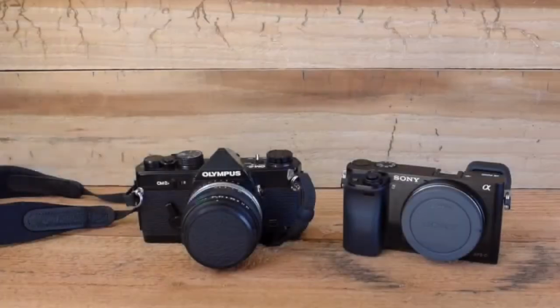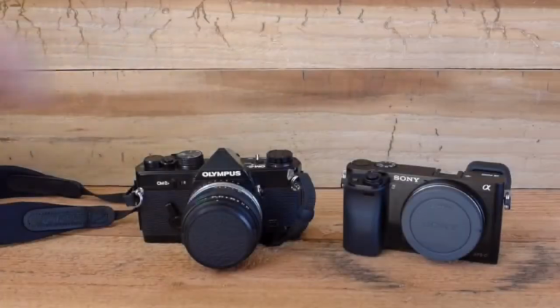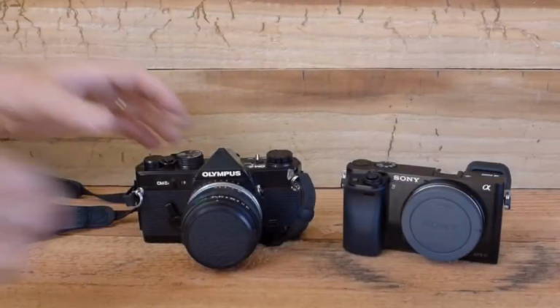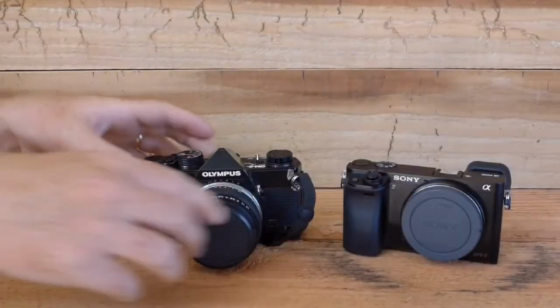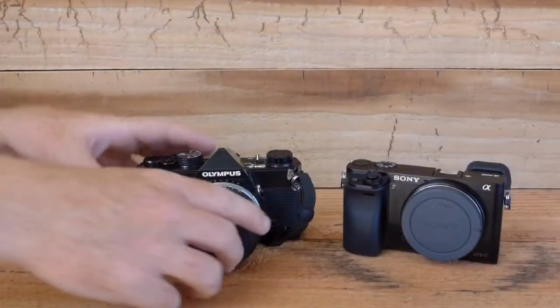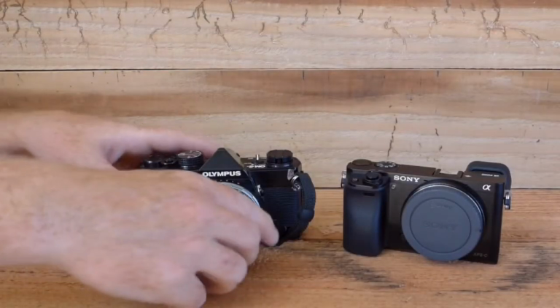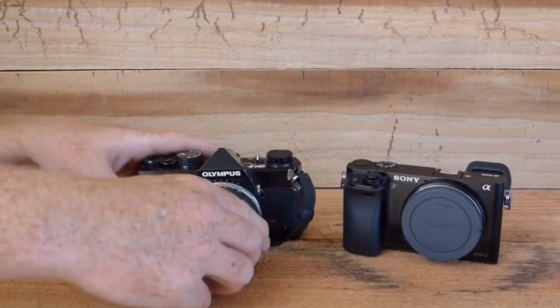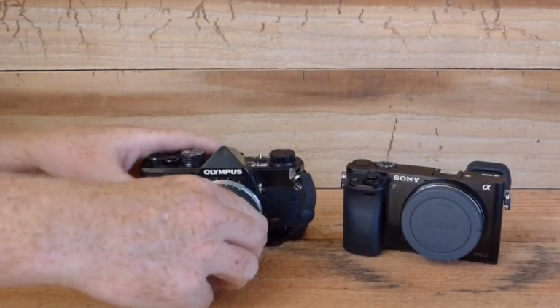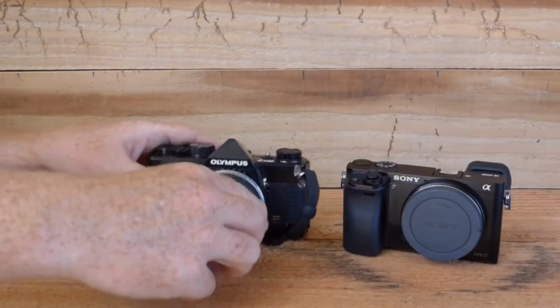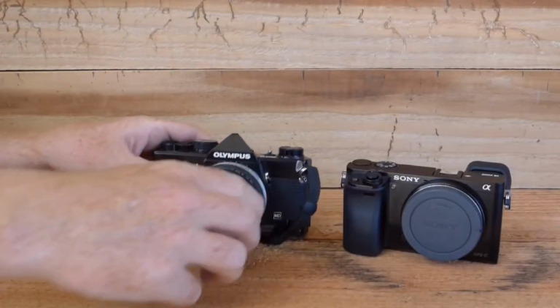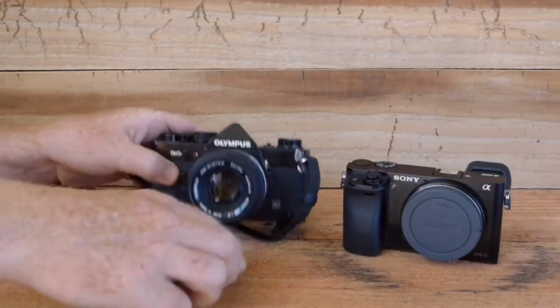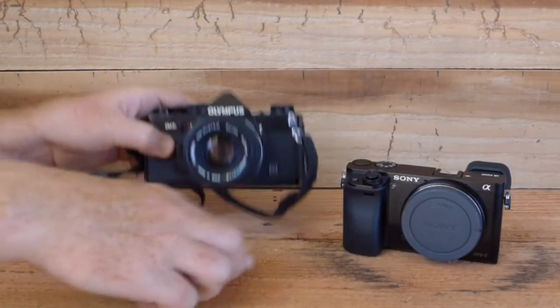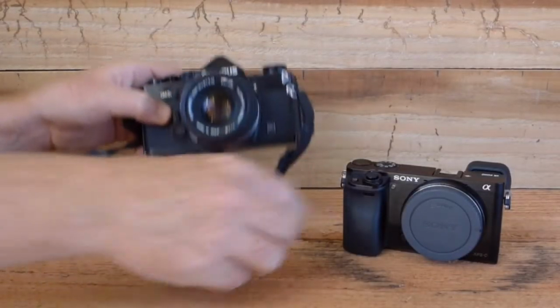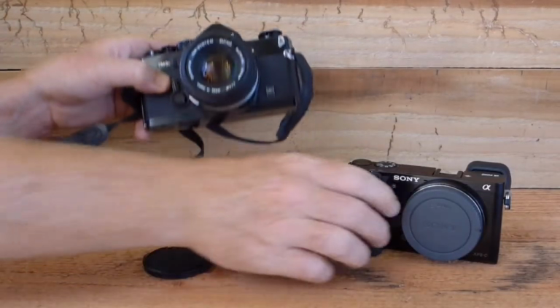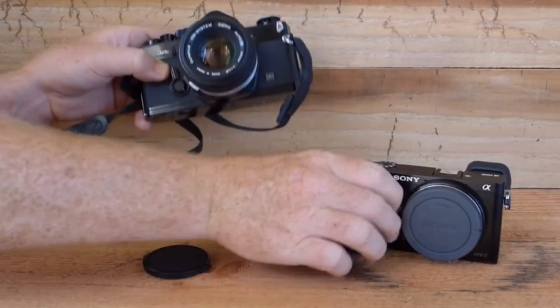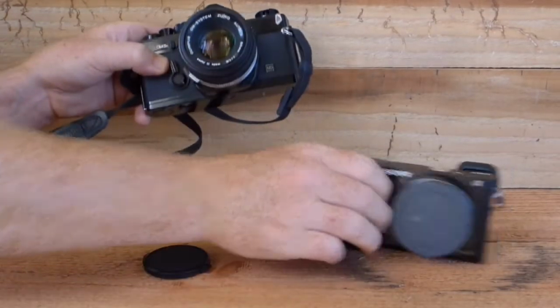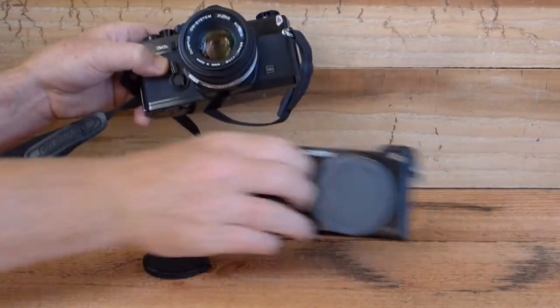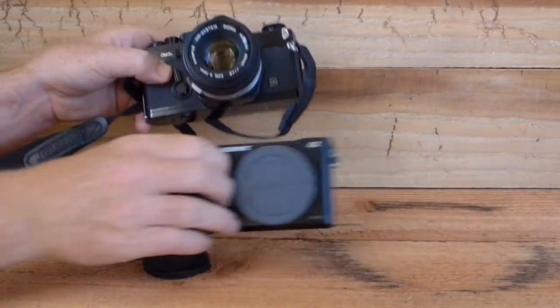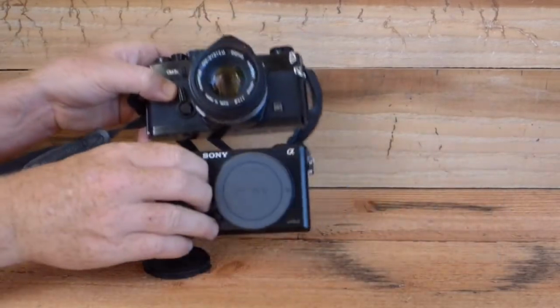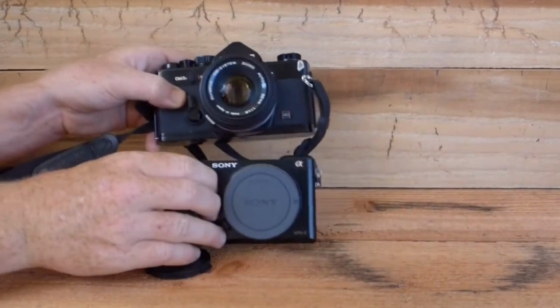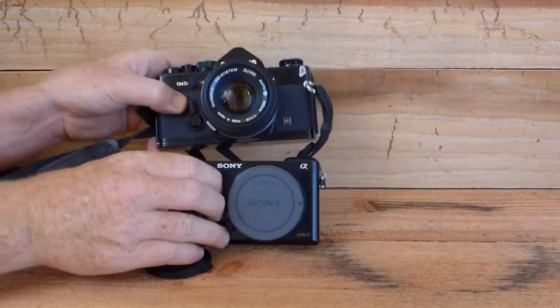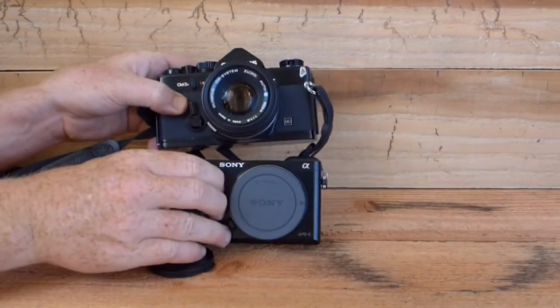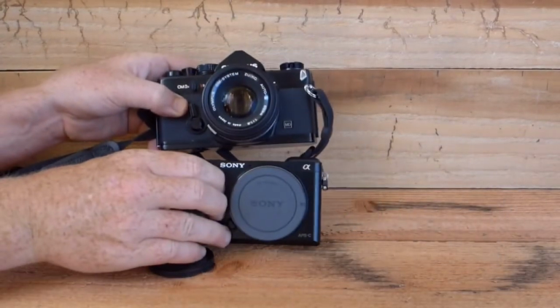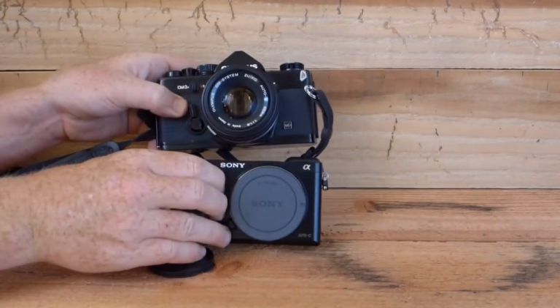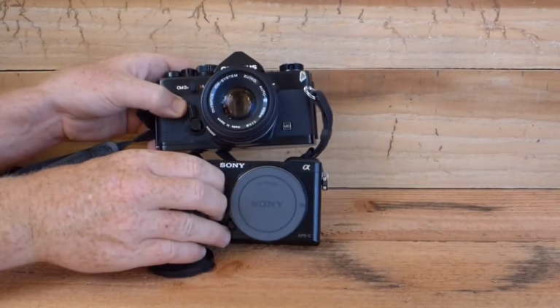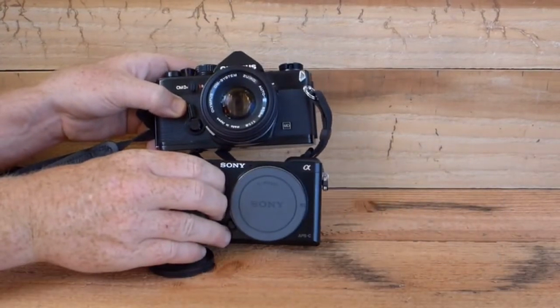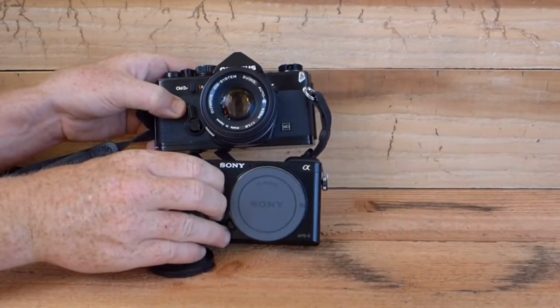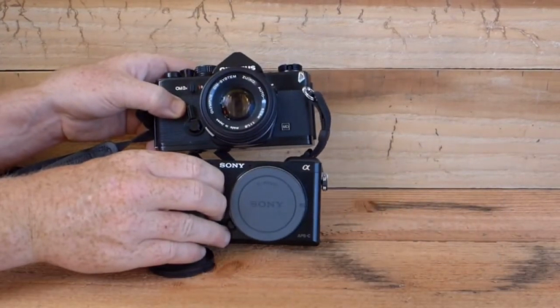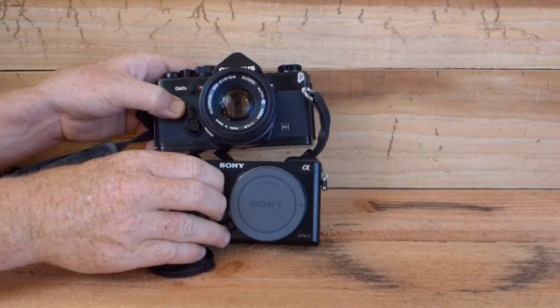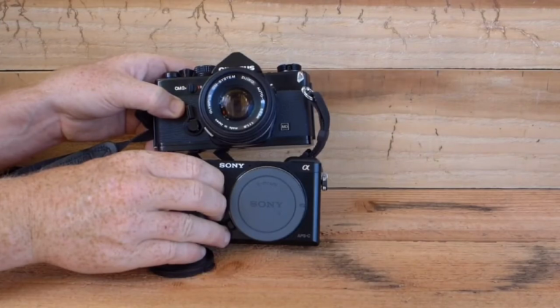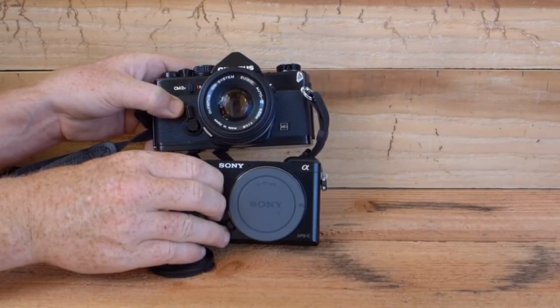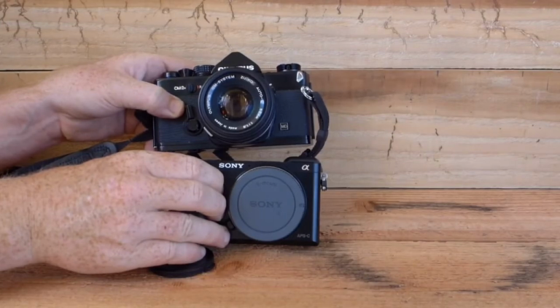What's up everybody? Today we're looking at the Olympus OM-Zuiko 50mm f1.8 on the Sony a6000.